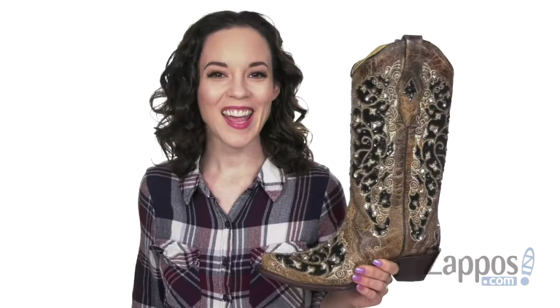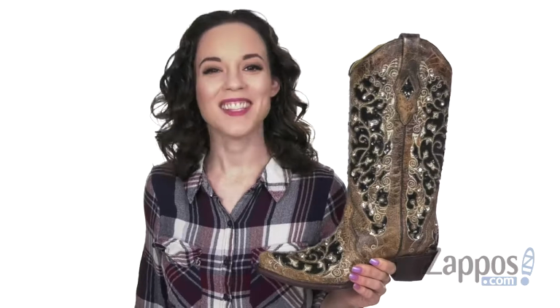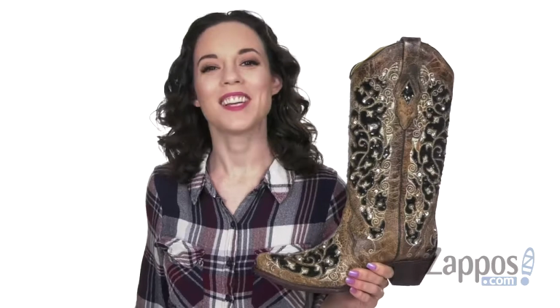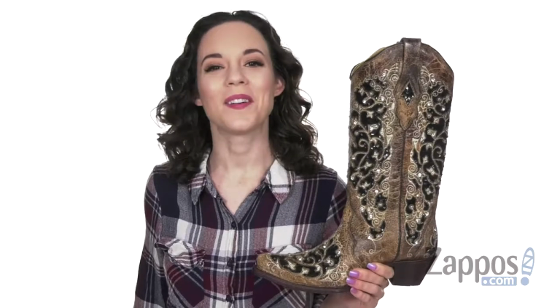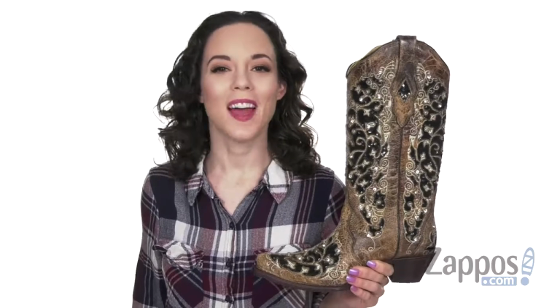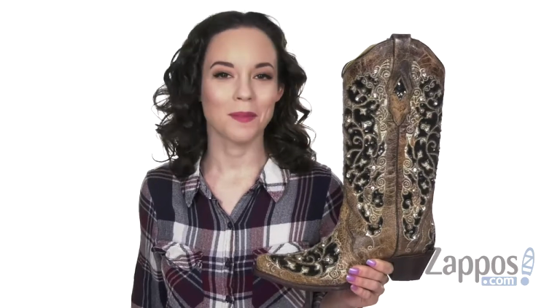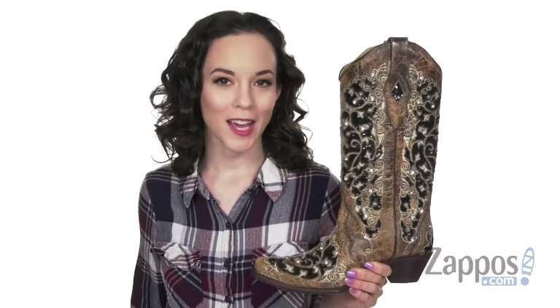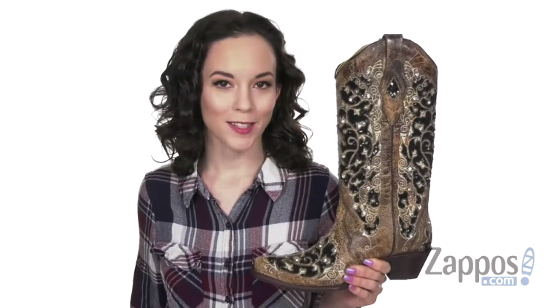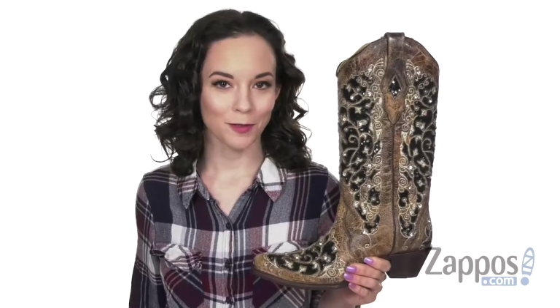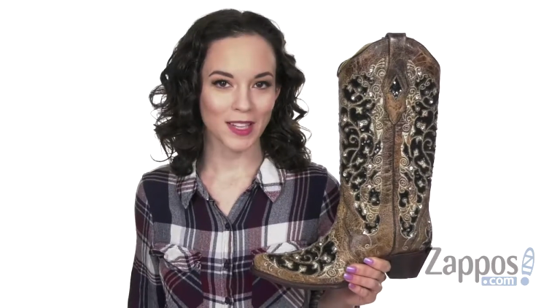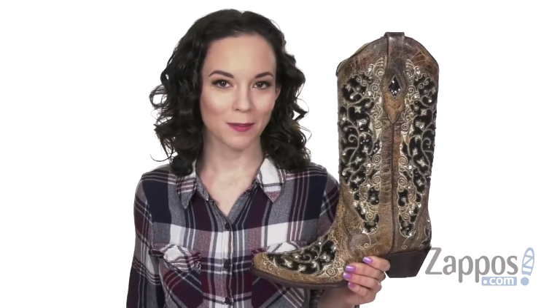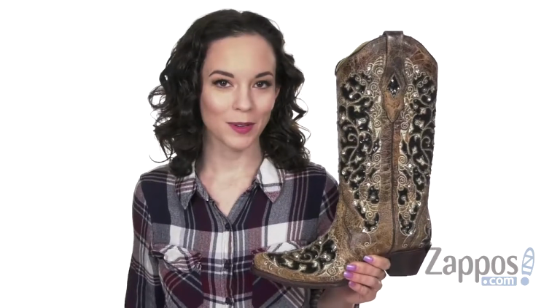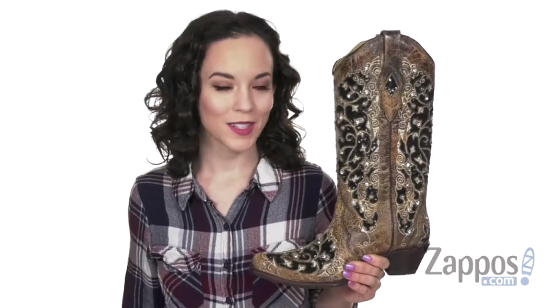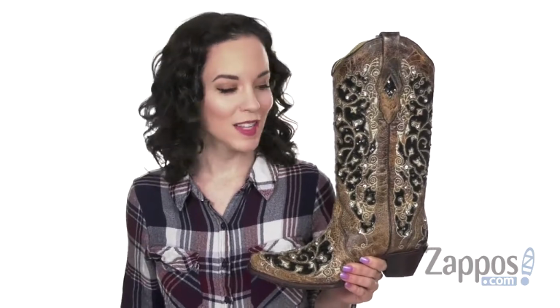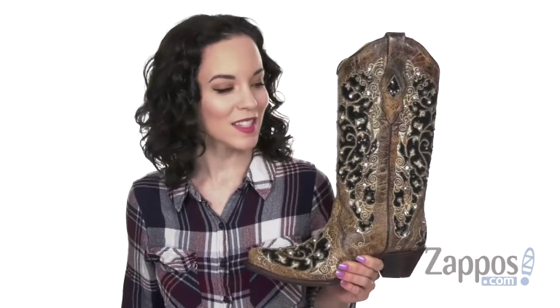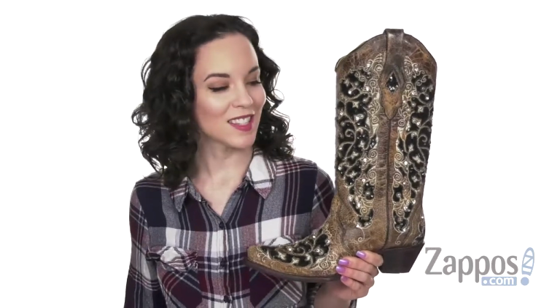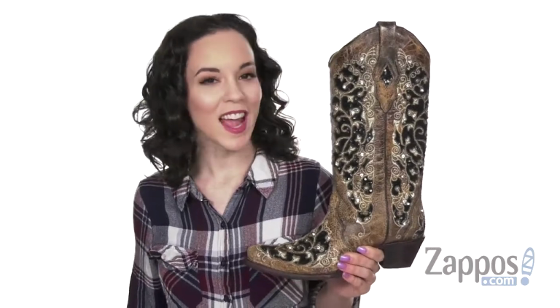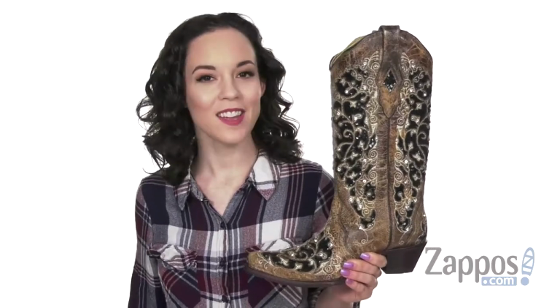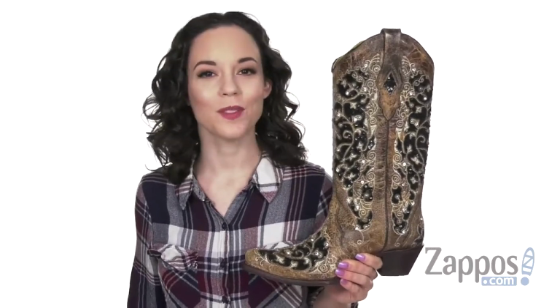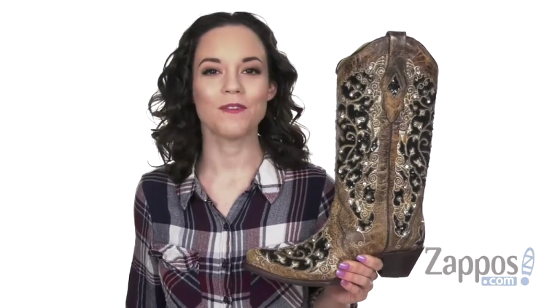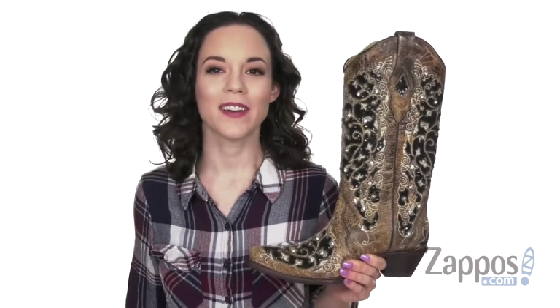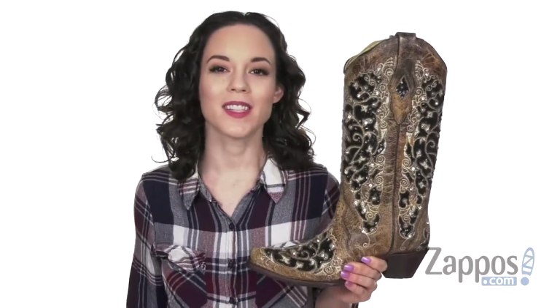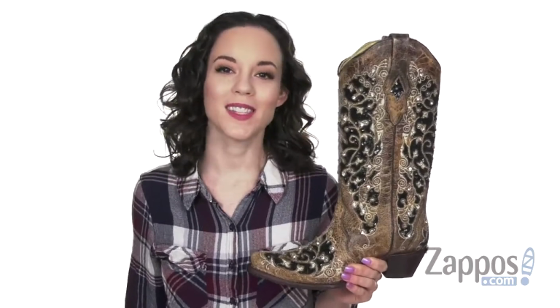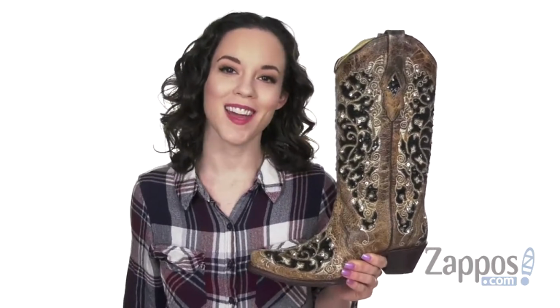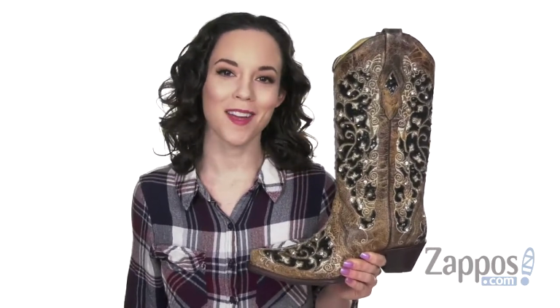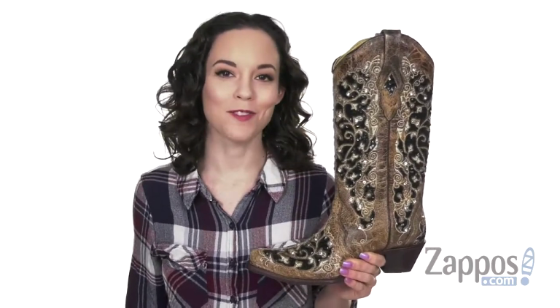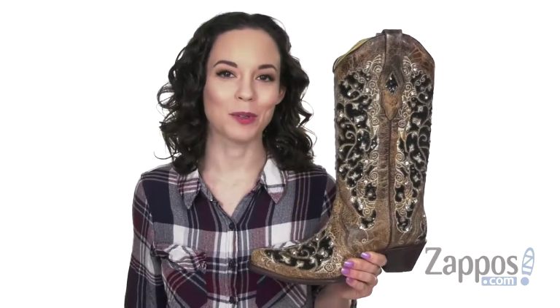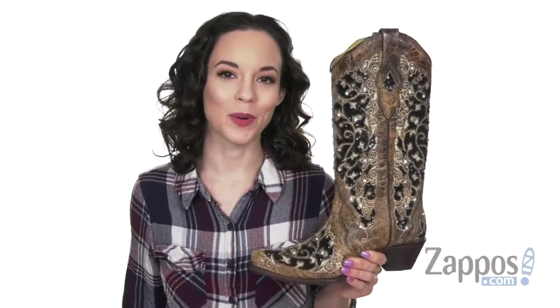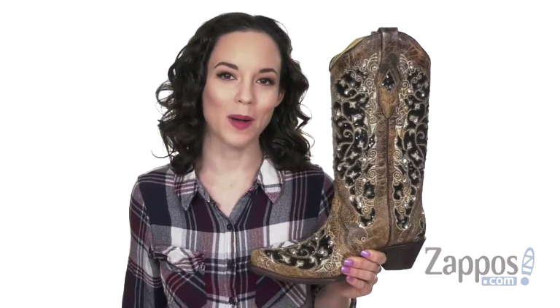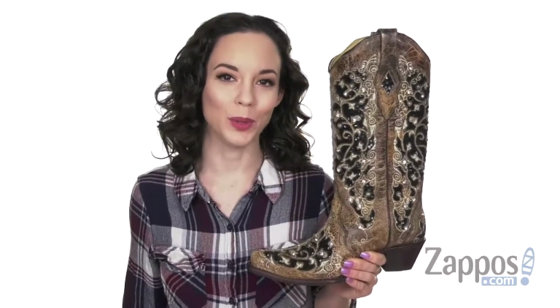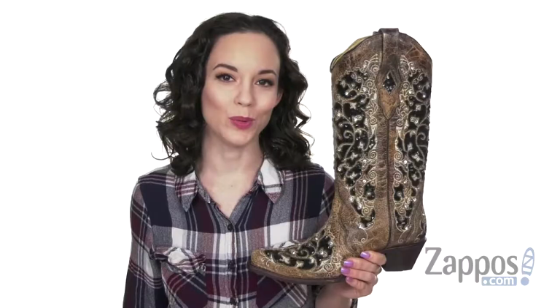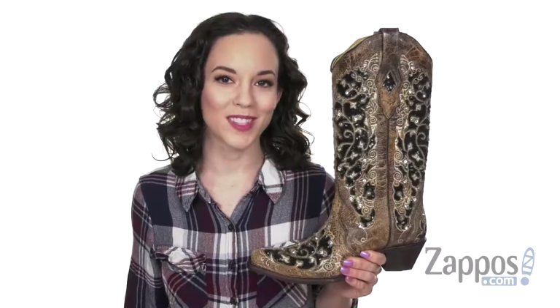Hey, how's it going? I'm Cassie from Zappos, and this is the 83569 from Corral Boots.